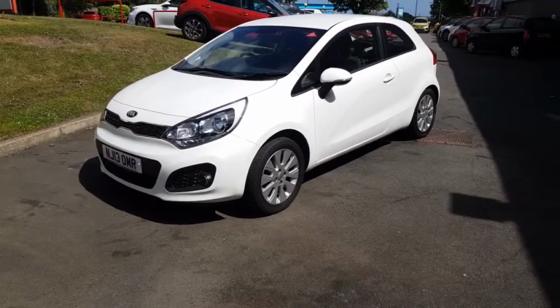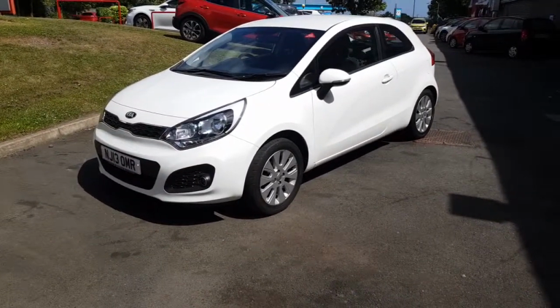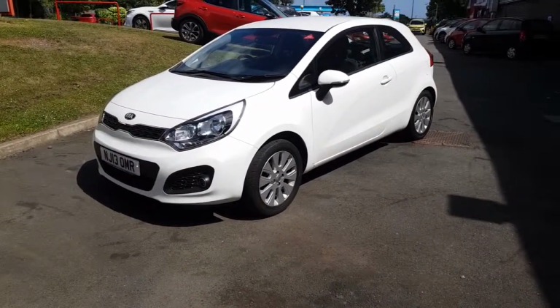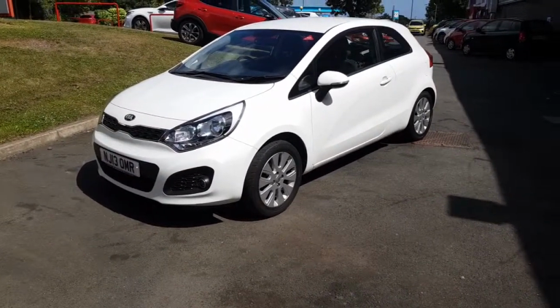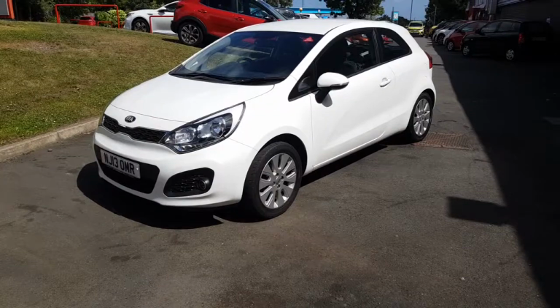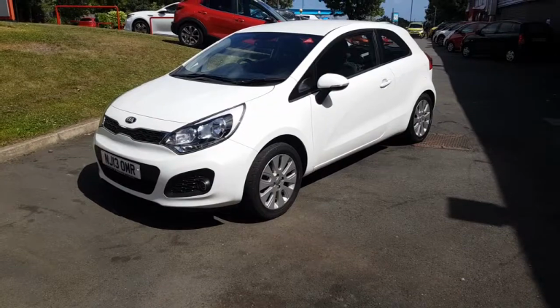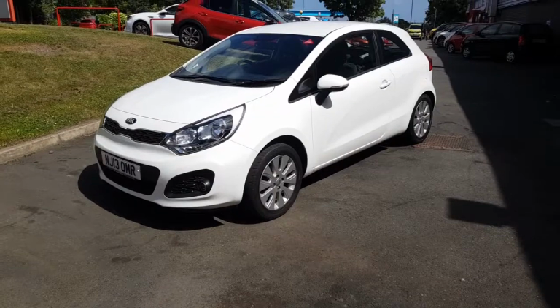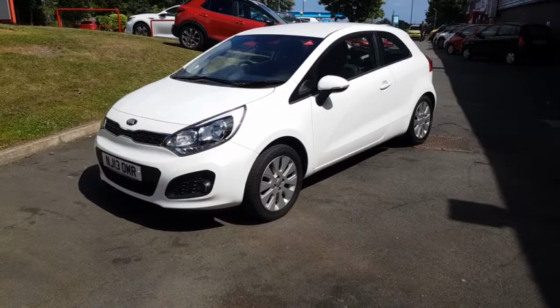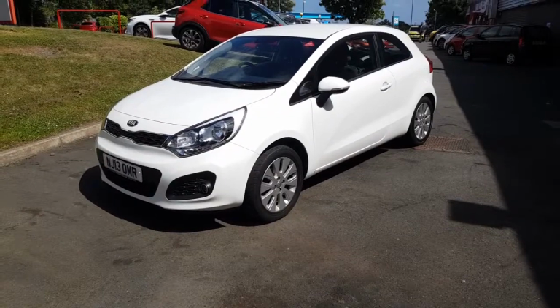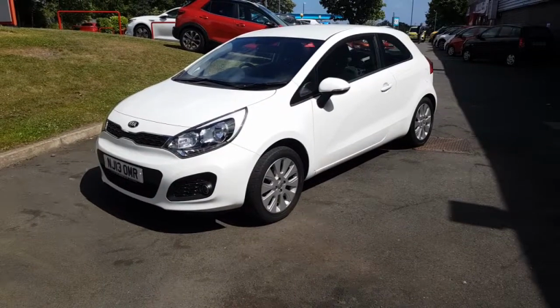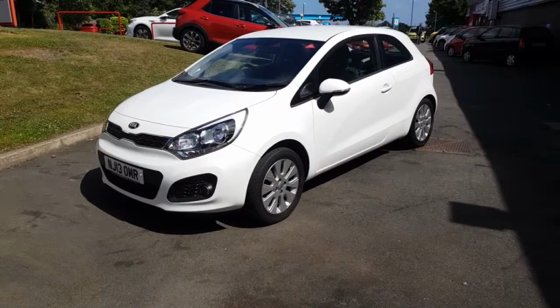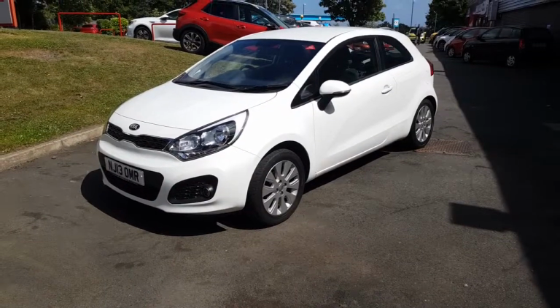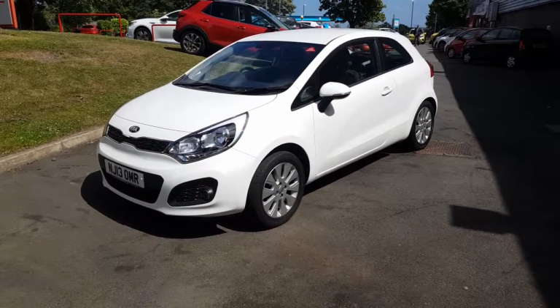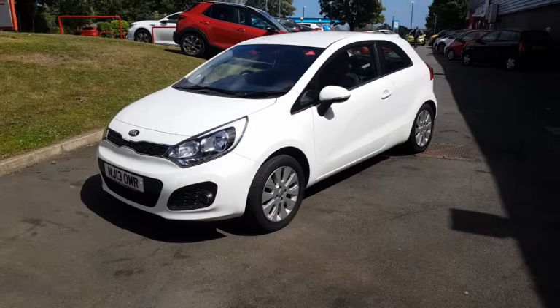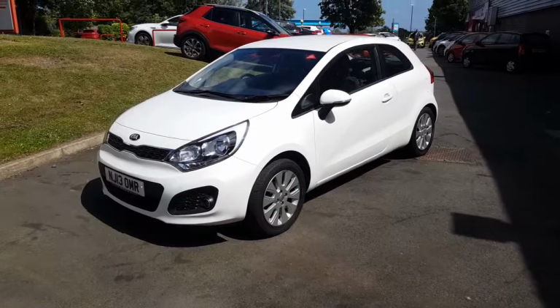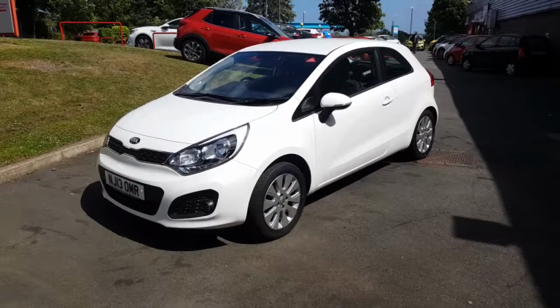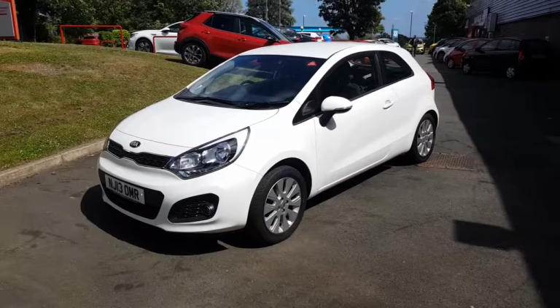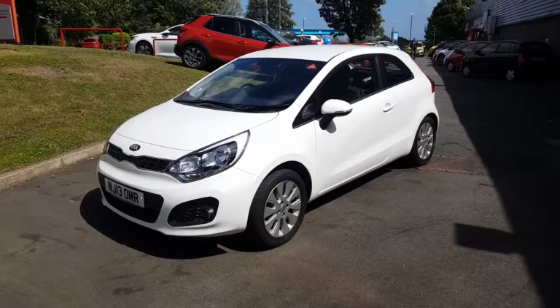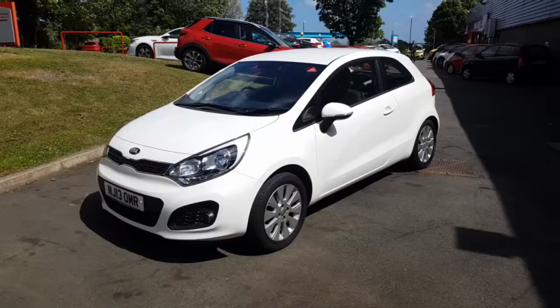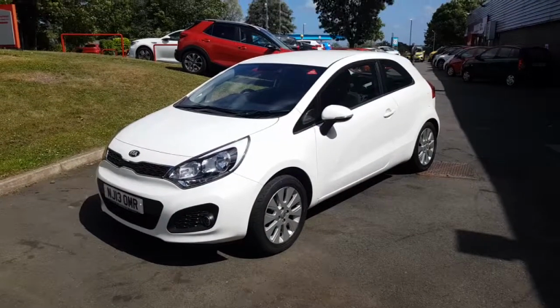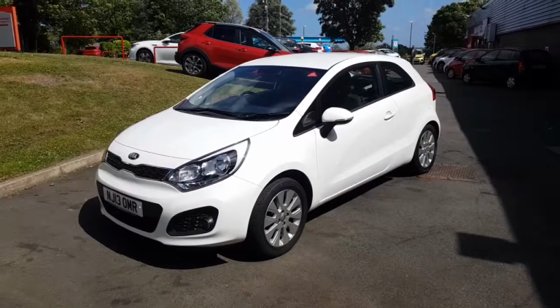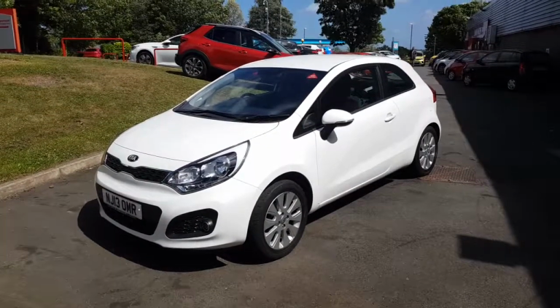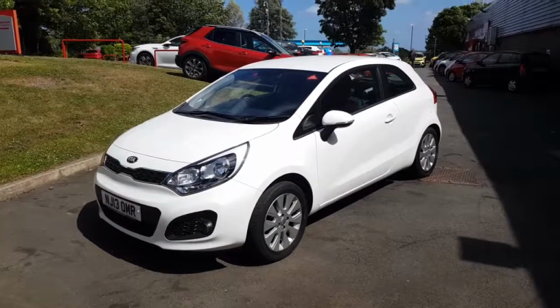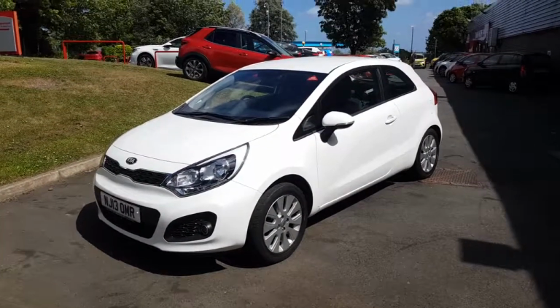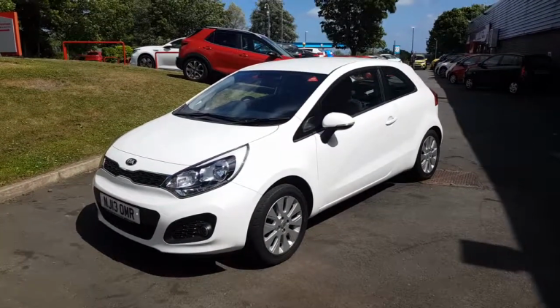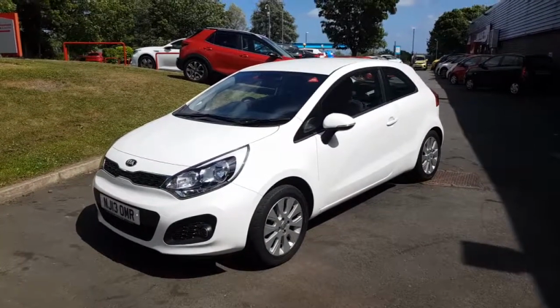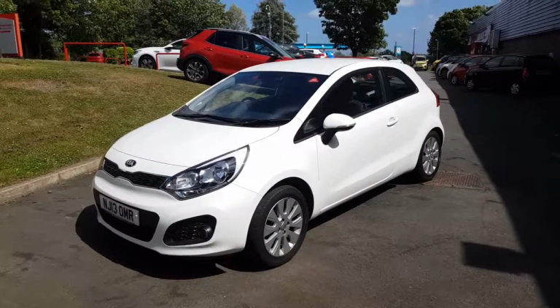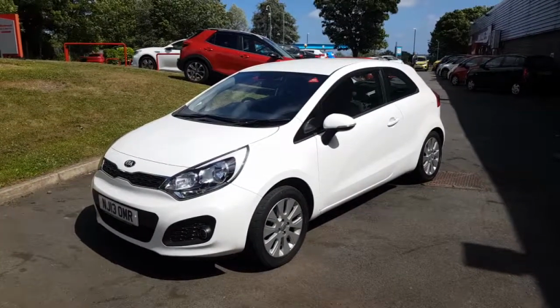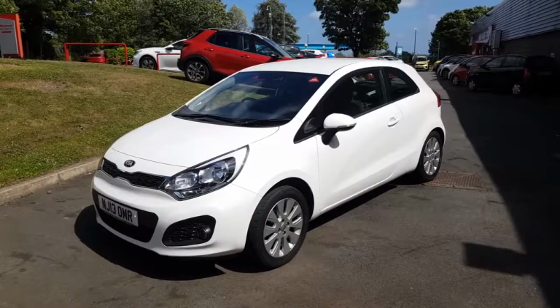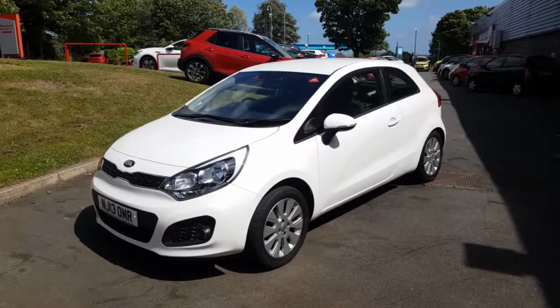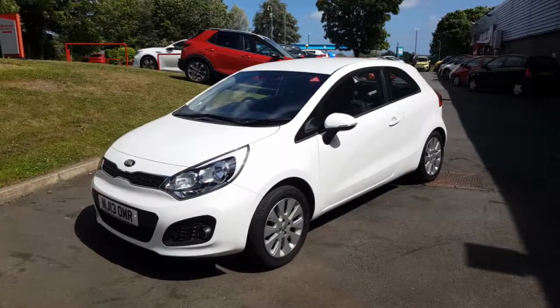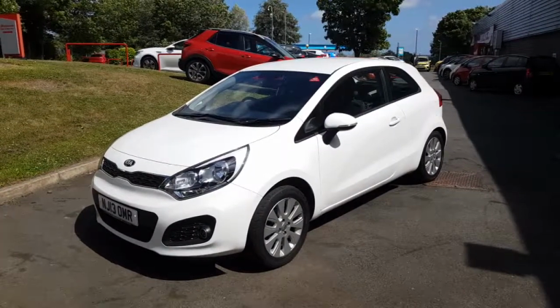If you have any other questions or queries, please give us a call or pop into your nearest dealership to avoid any disappointment.